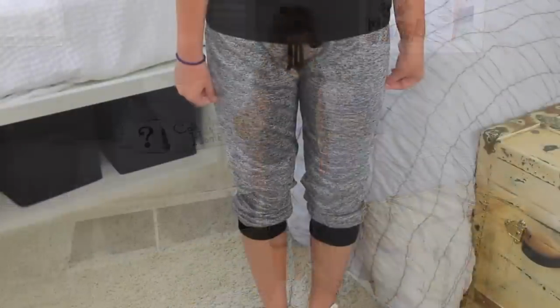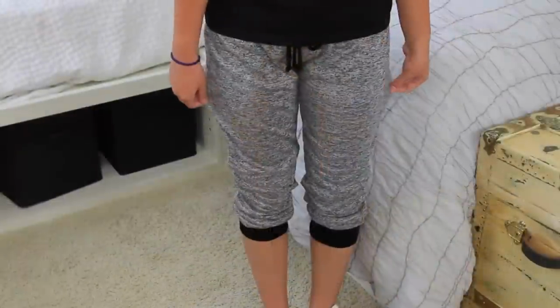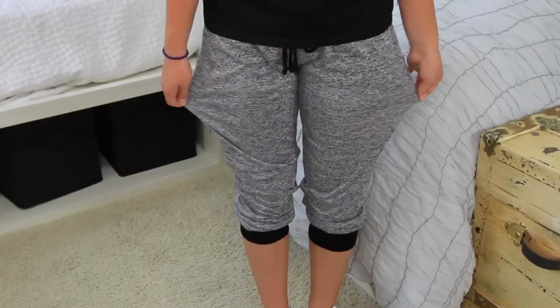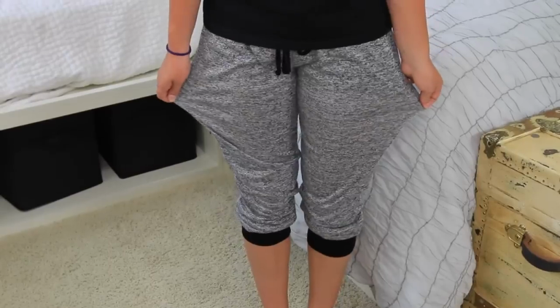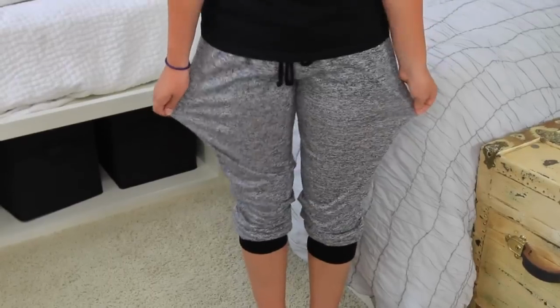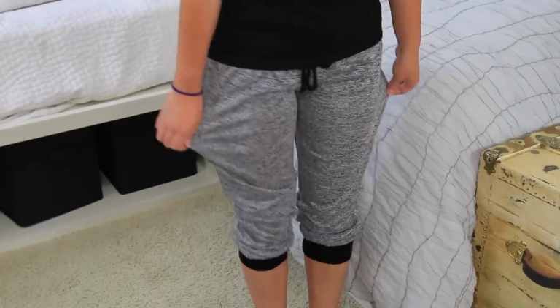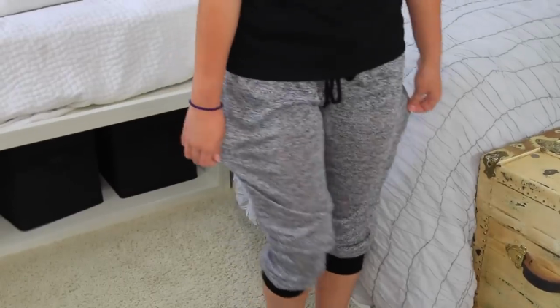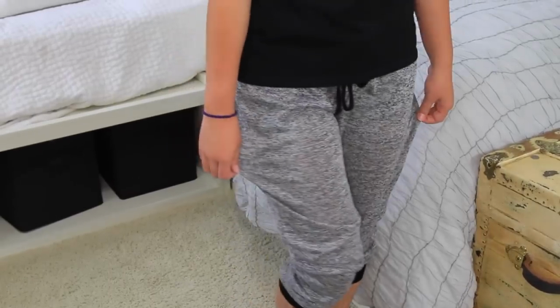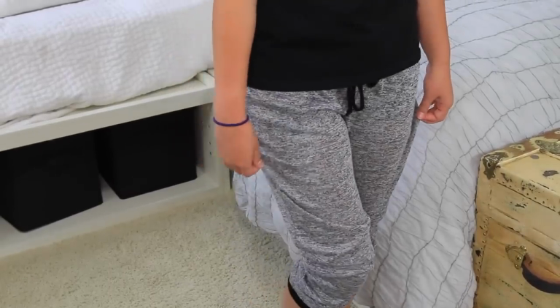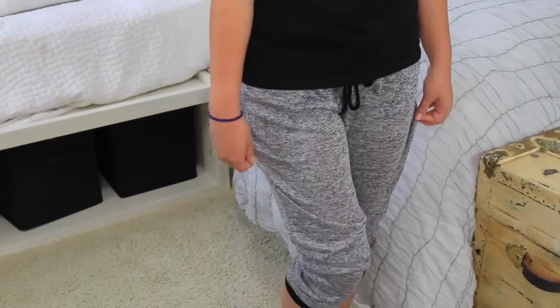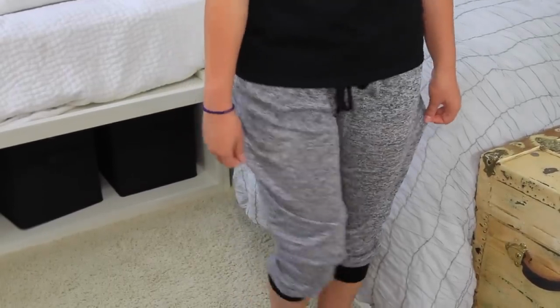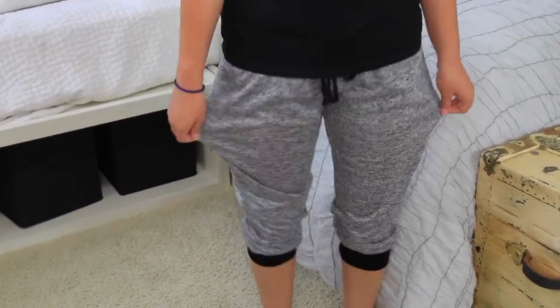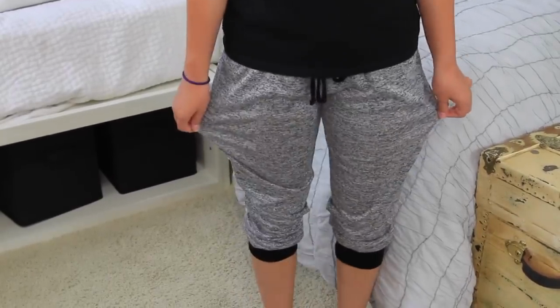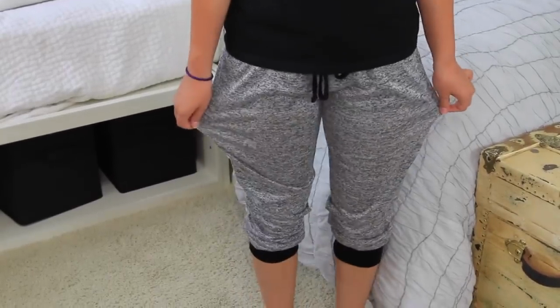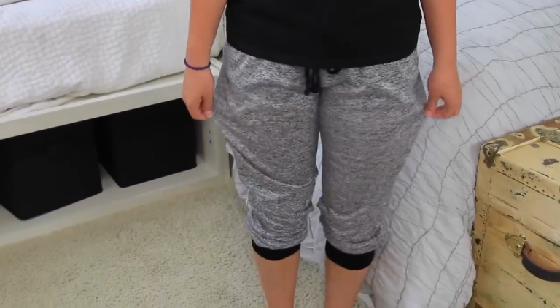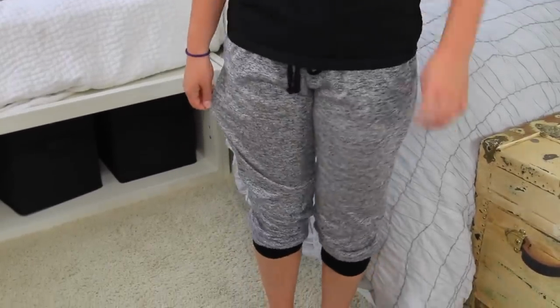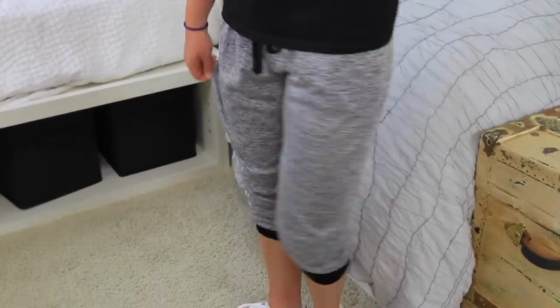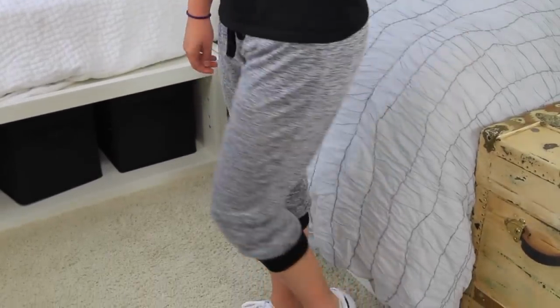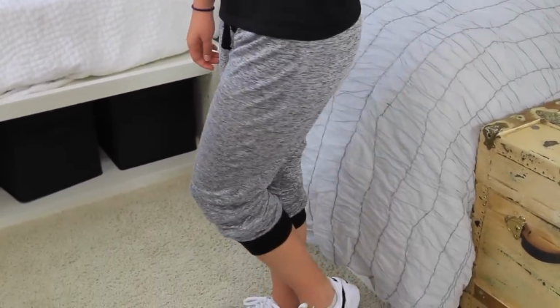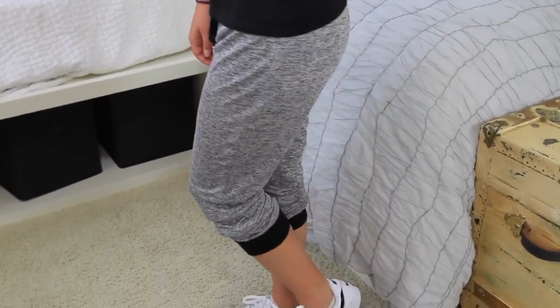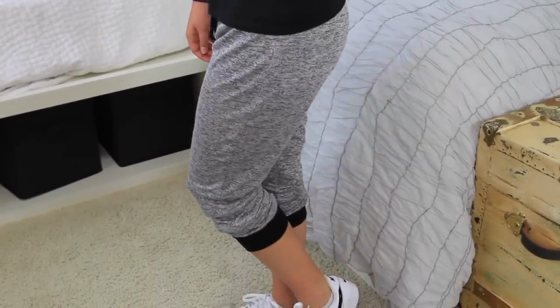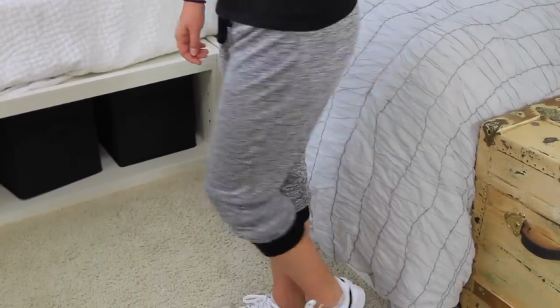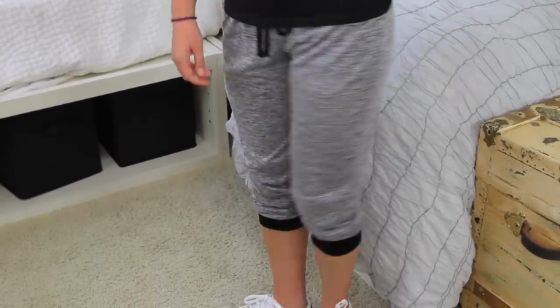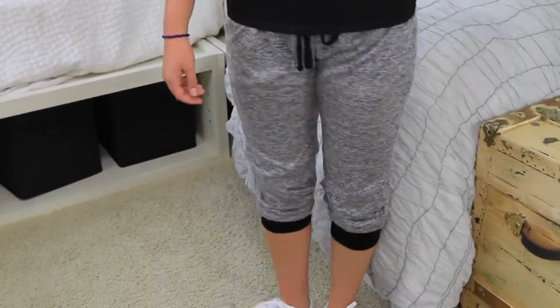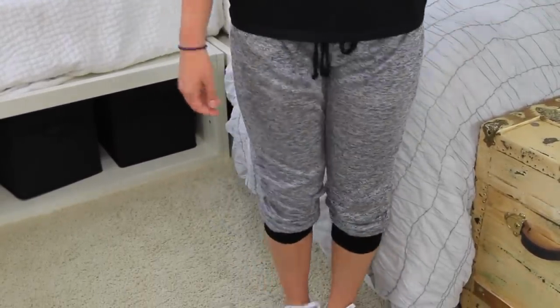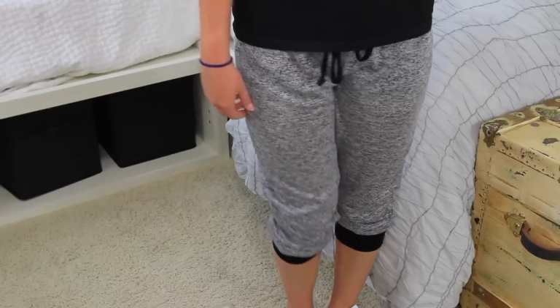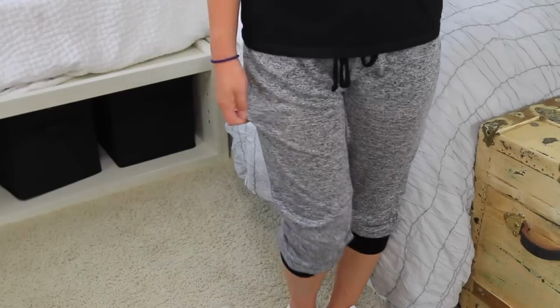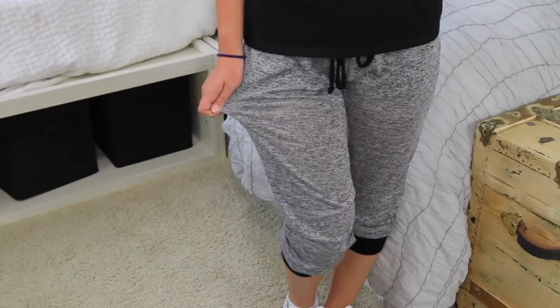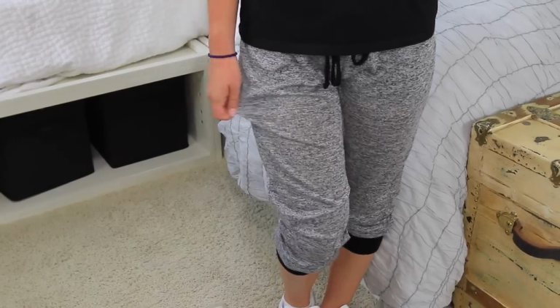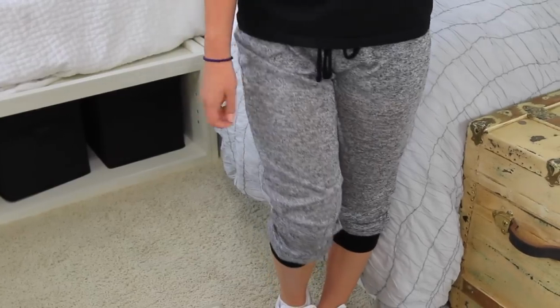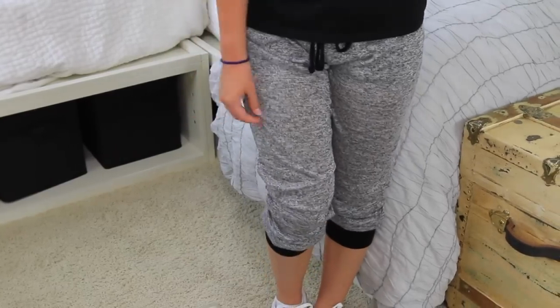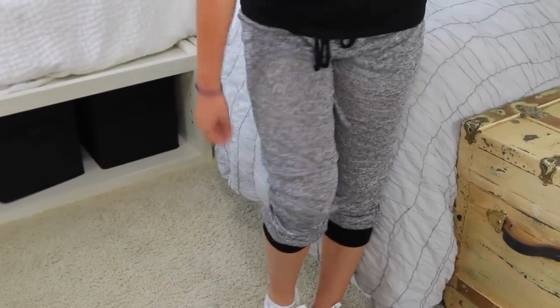I bought these really cute sweatpants from Love Culture just to wear over my cheer shorts in case it gets cold at cheer.